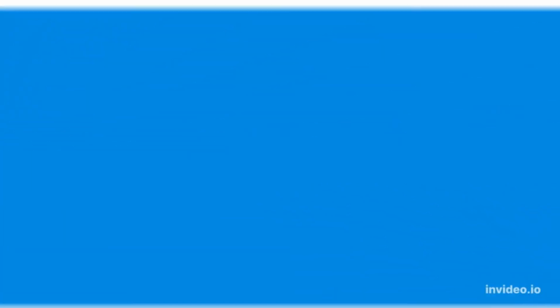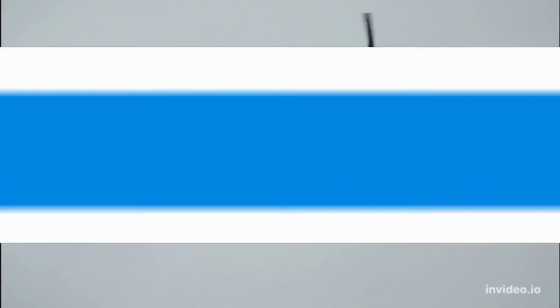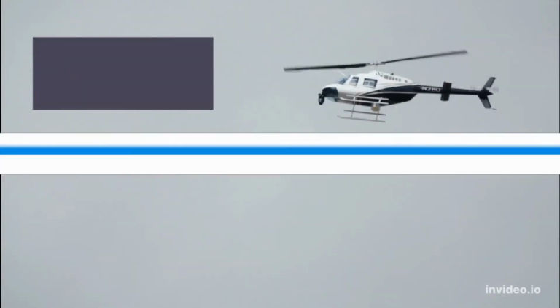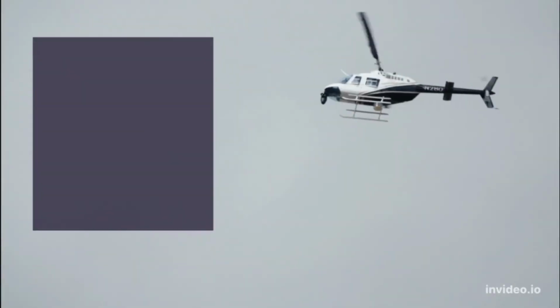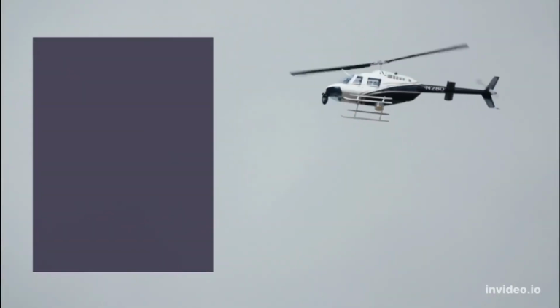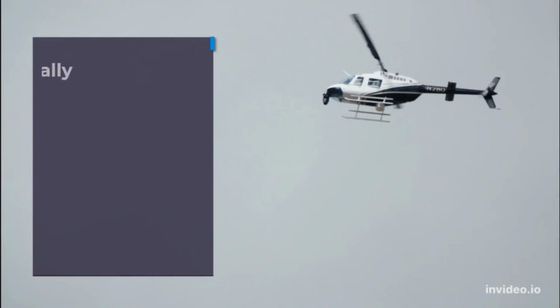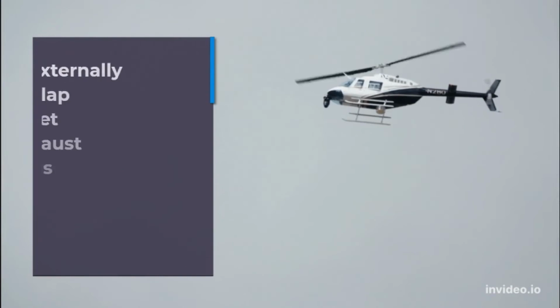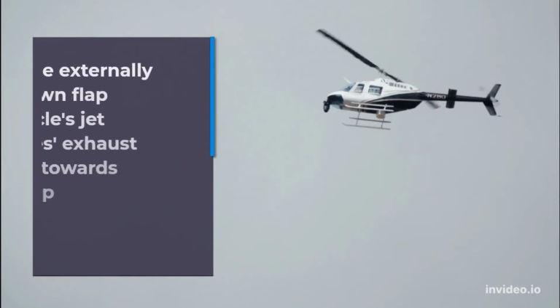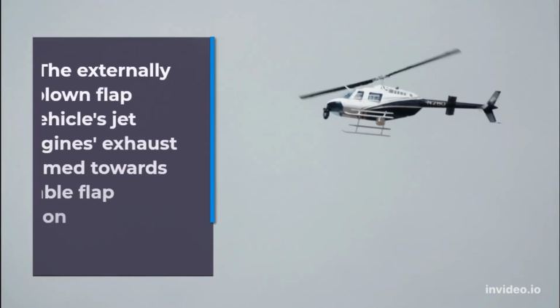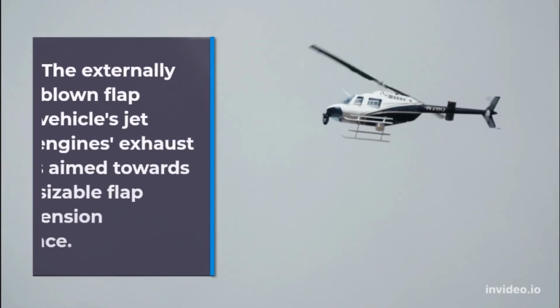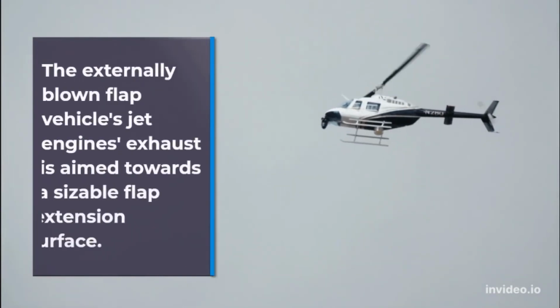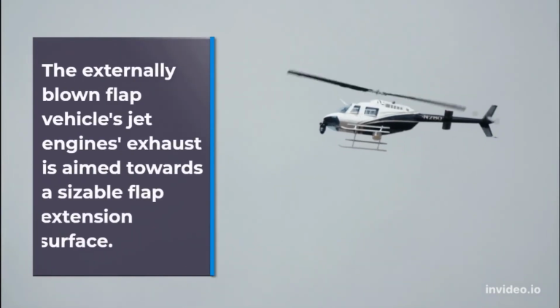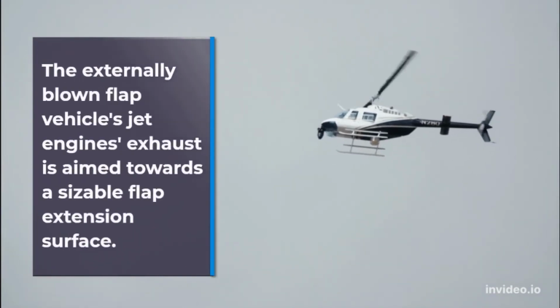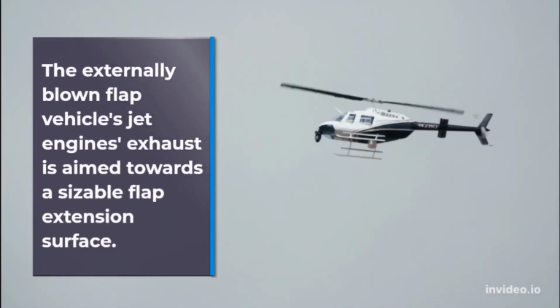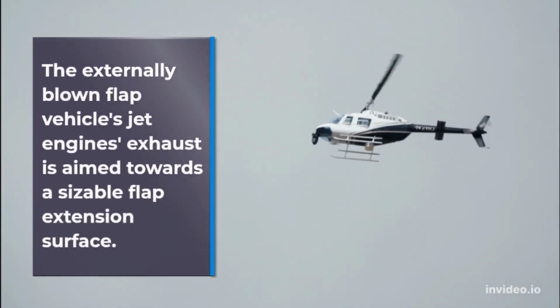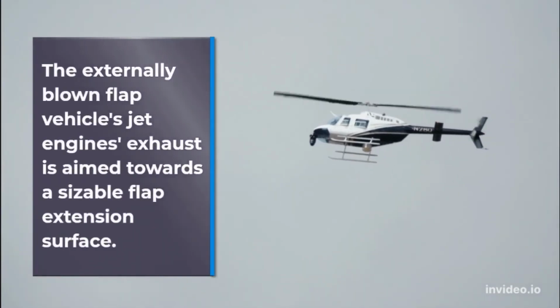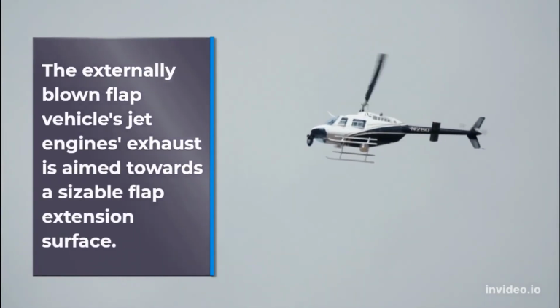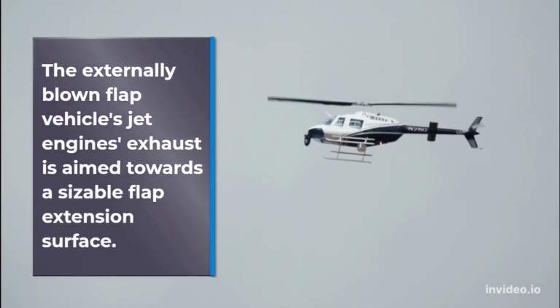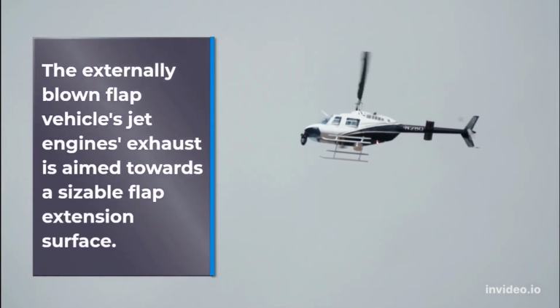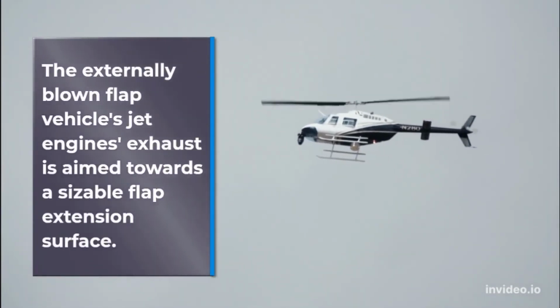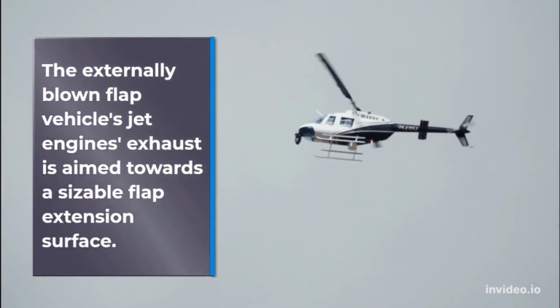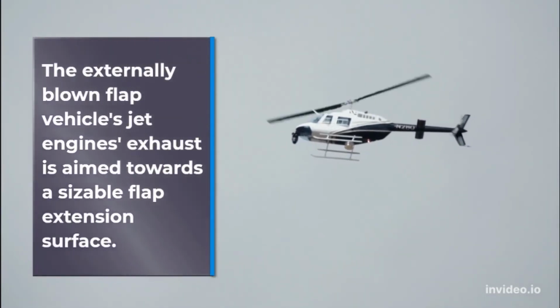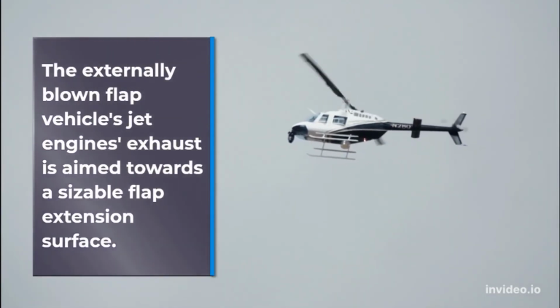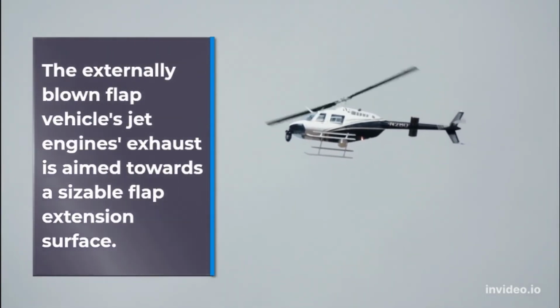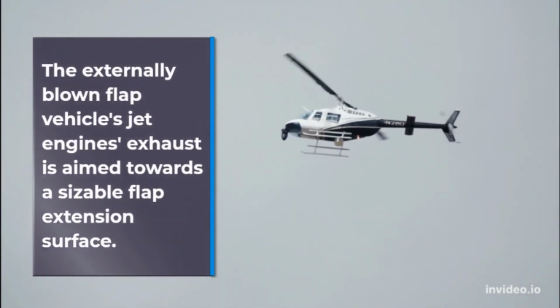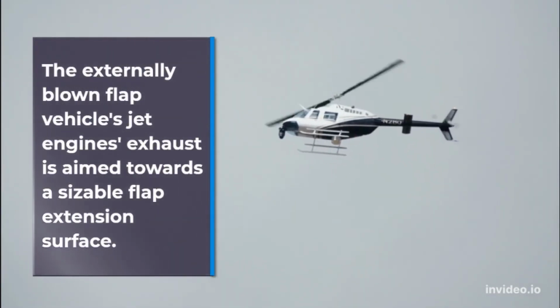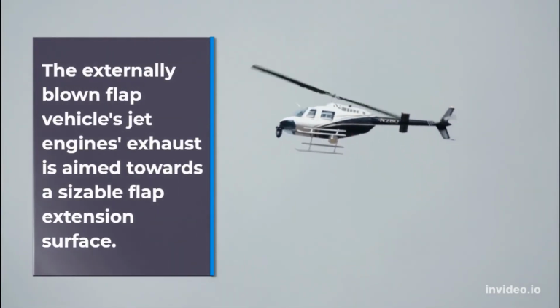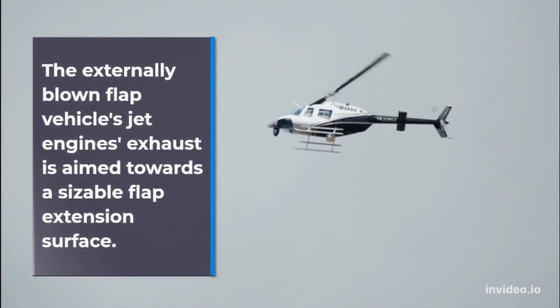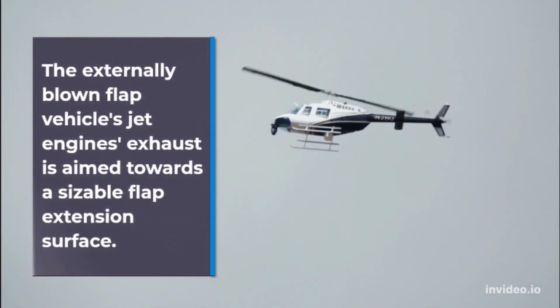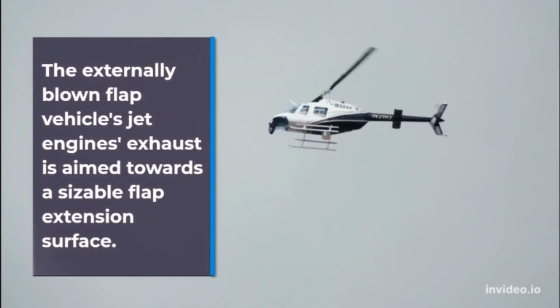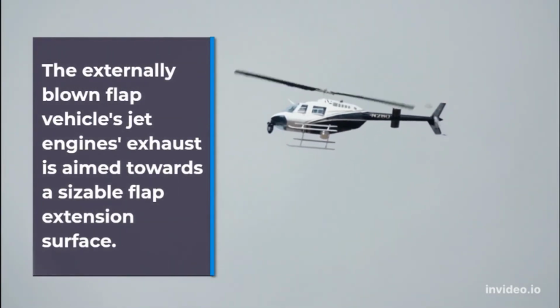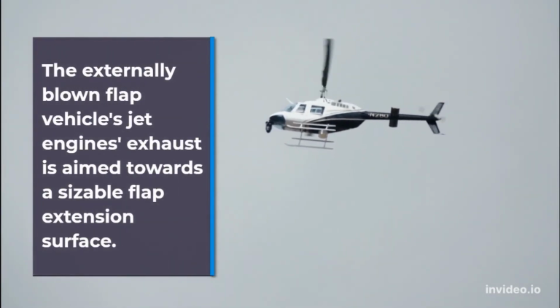The externally blown flap vehicle's jet engine exhaust is aimed towards a sizeable flap extension surface.